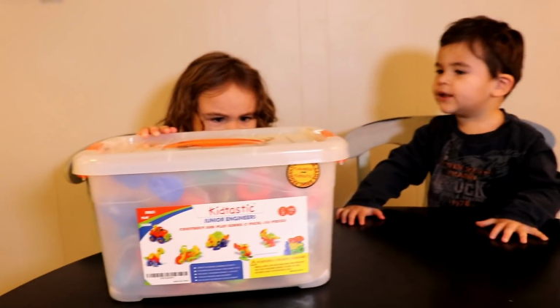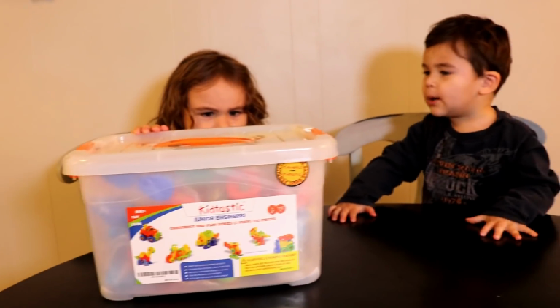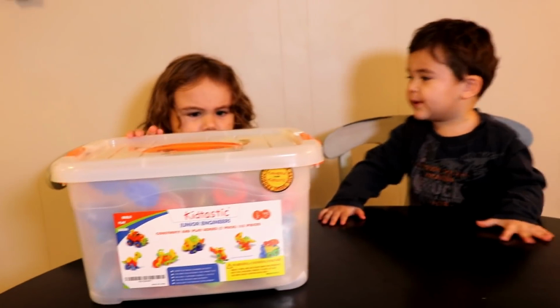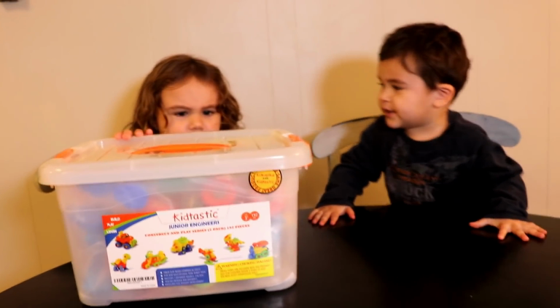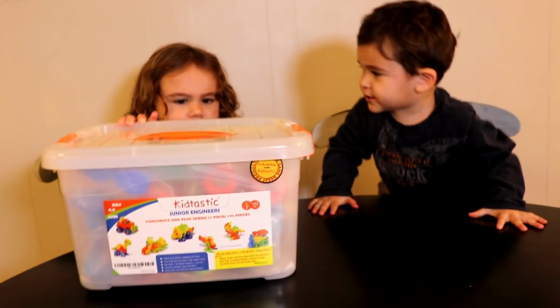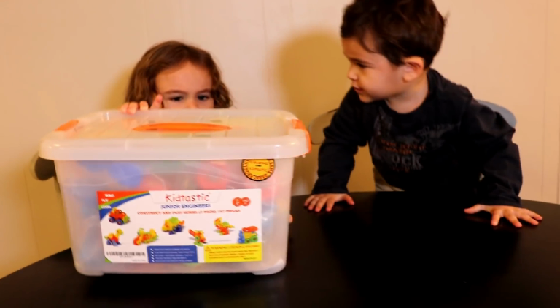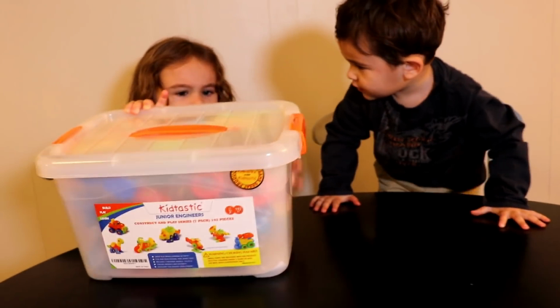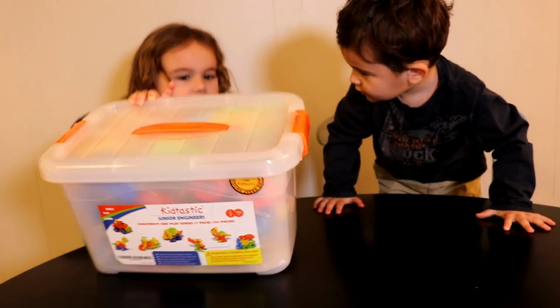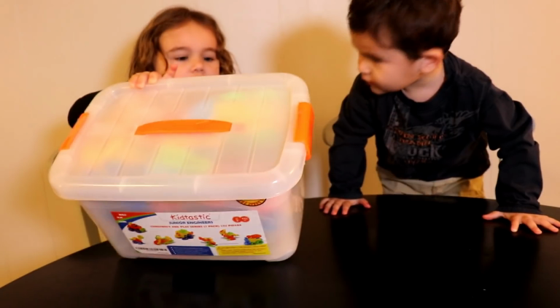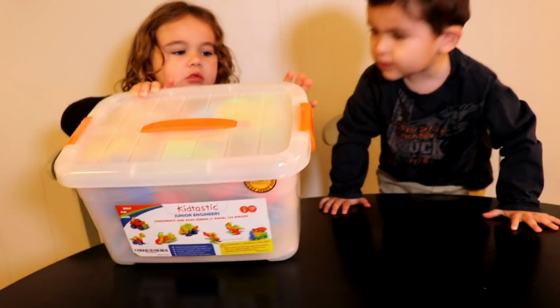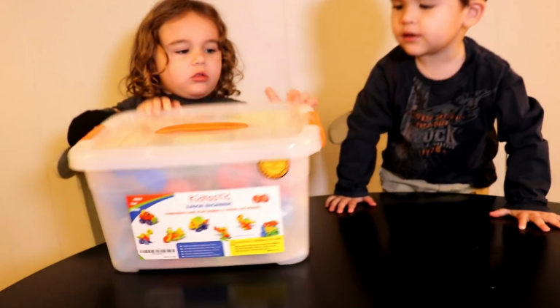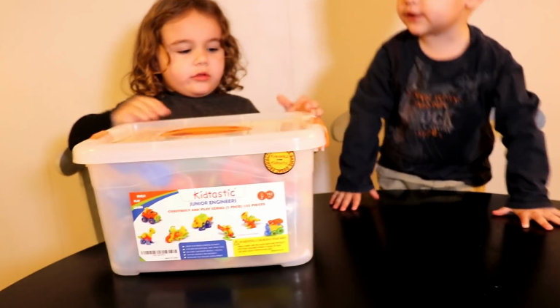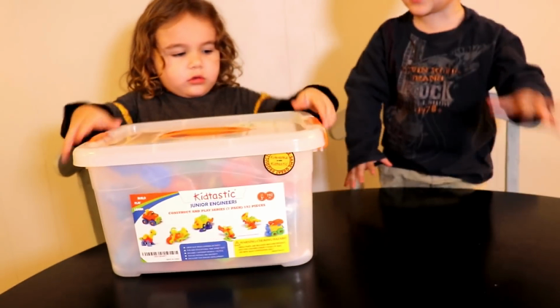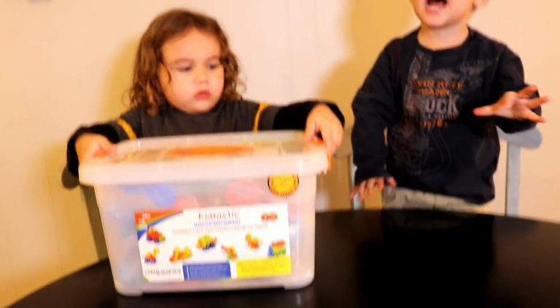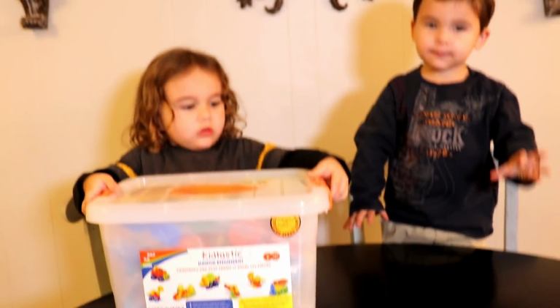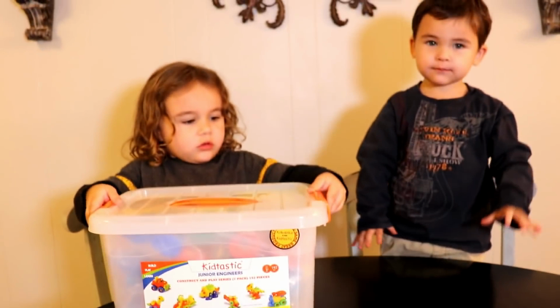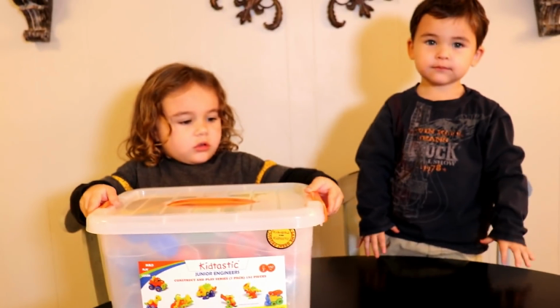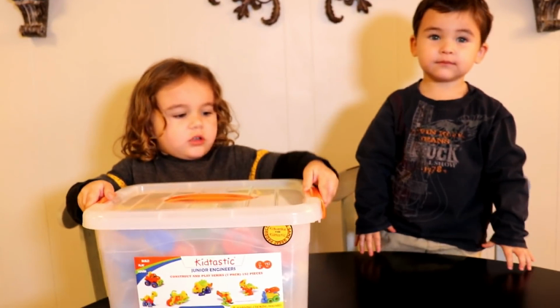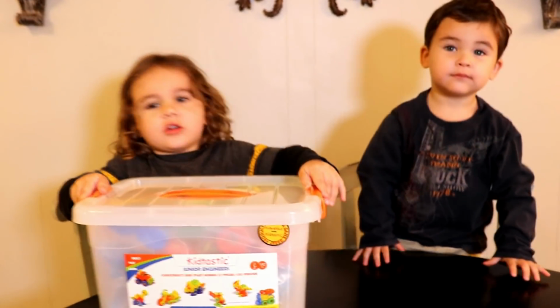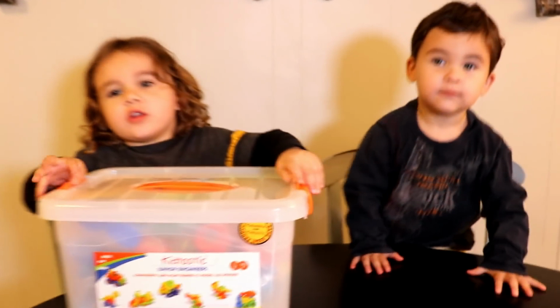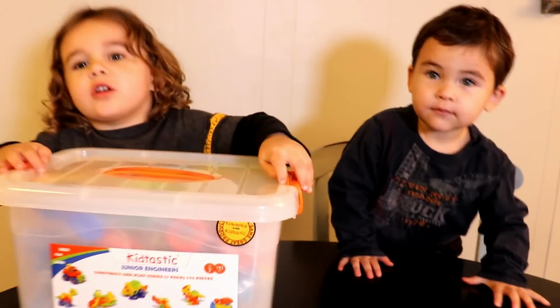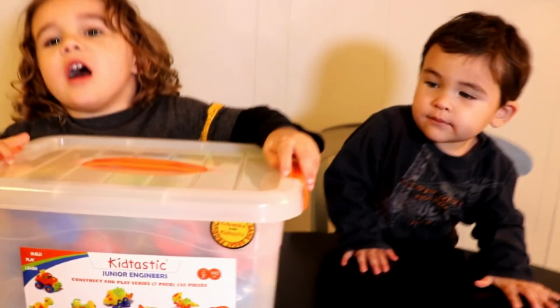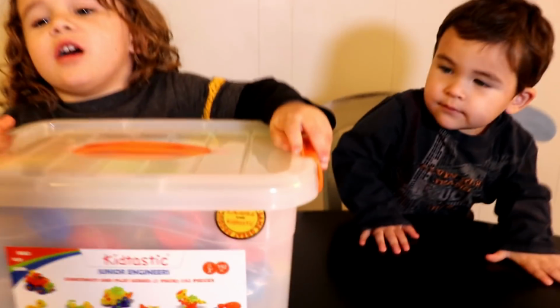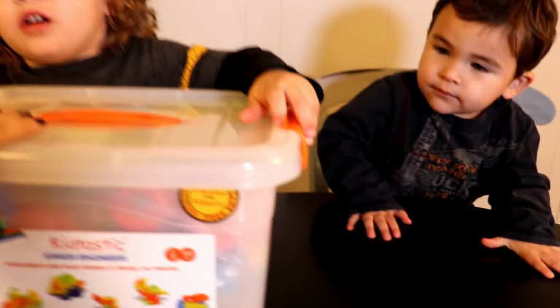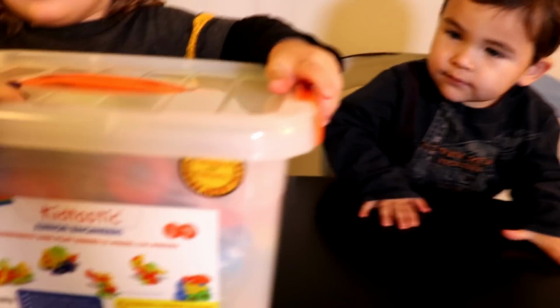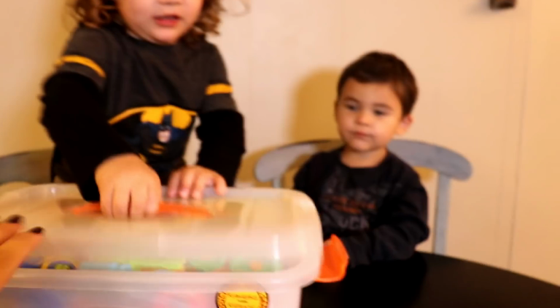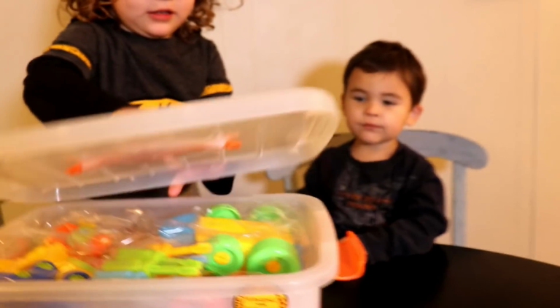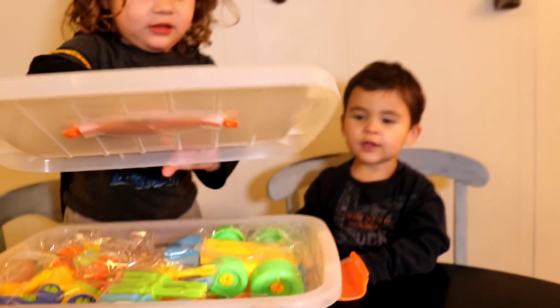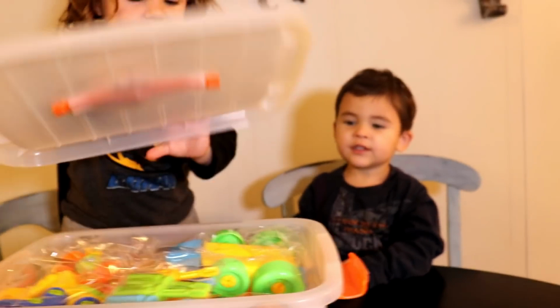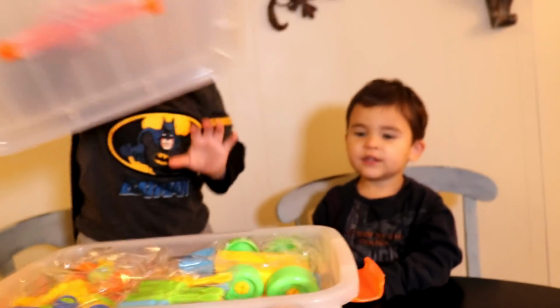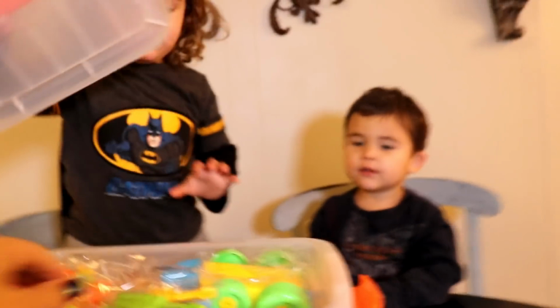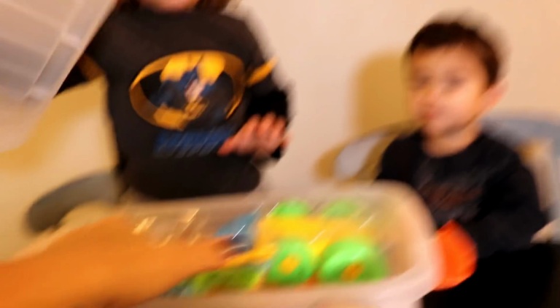Can I open it? Yeah? Do you want to open it up? Yeah! Let's do it! Open it up!